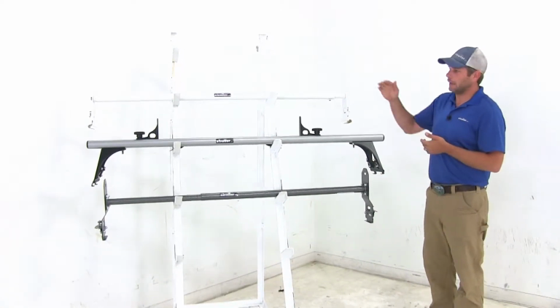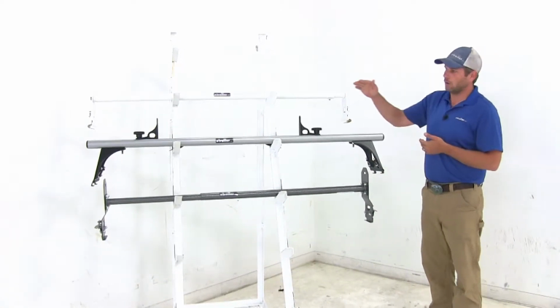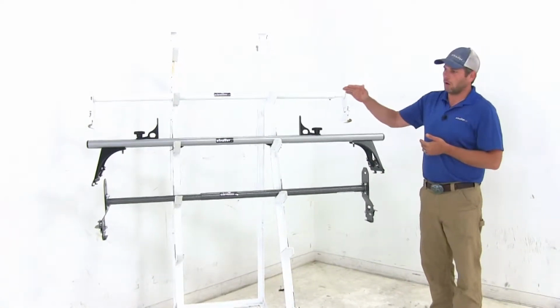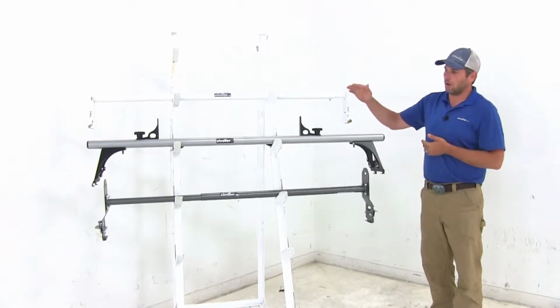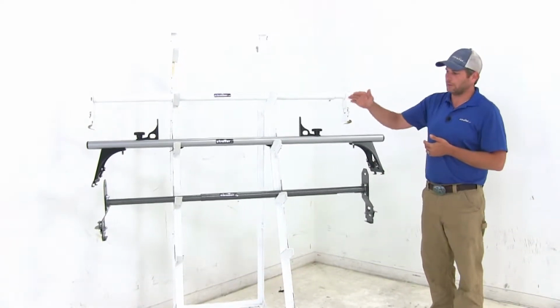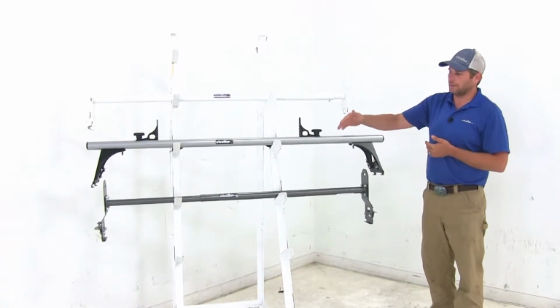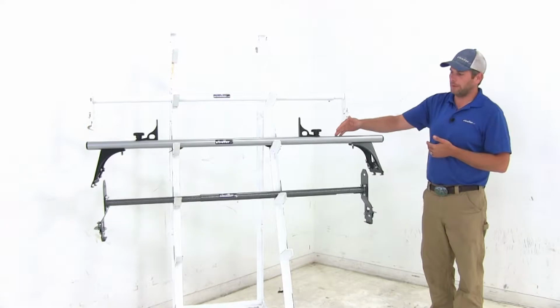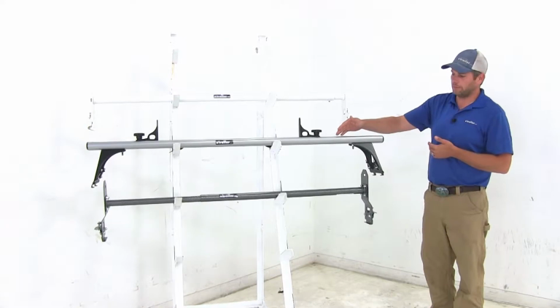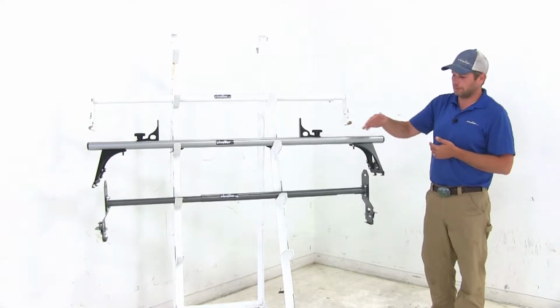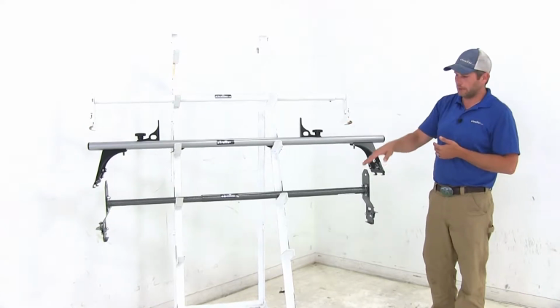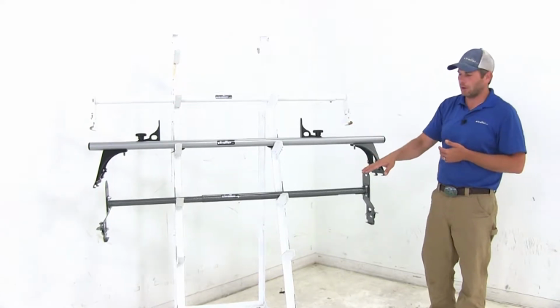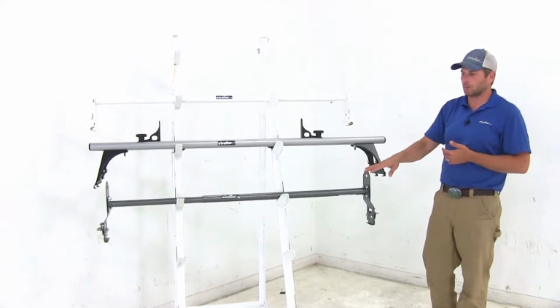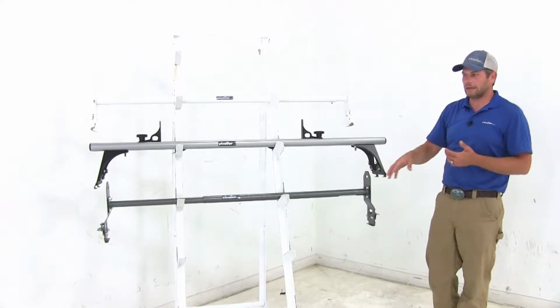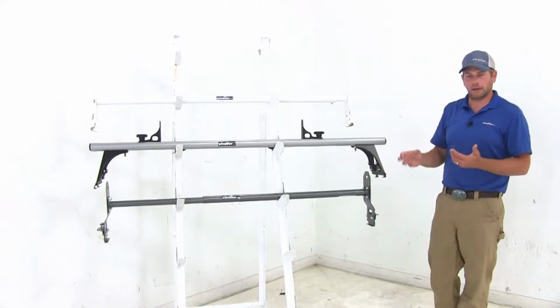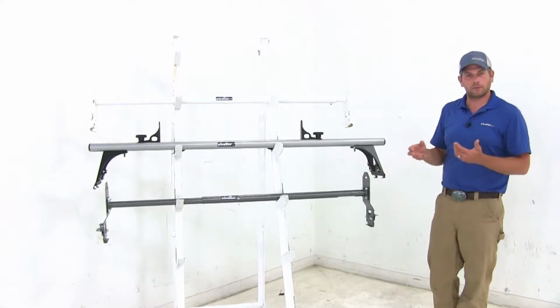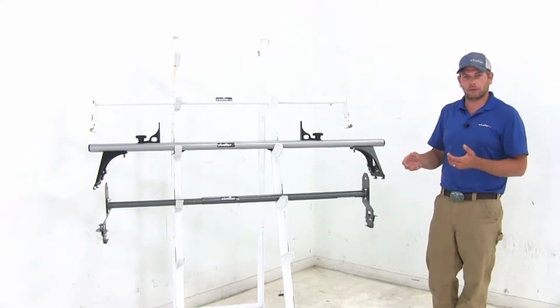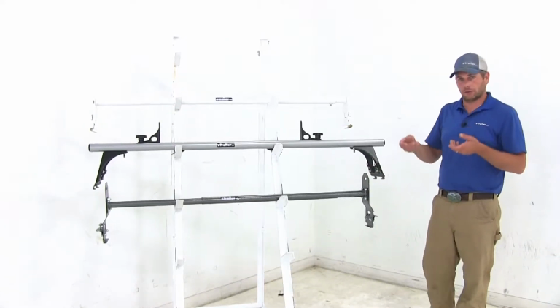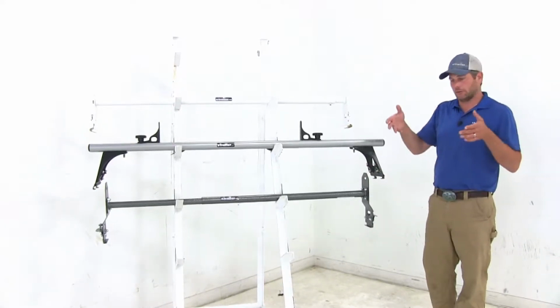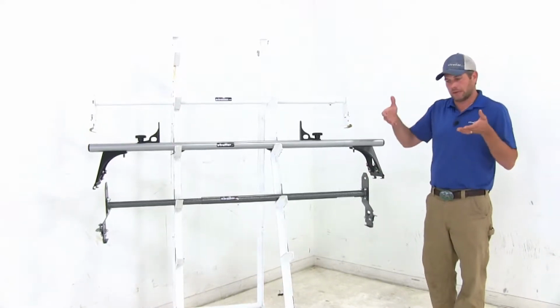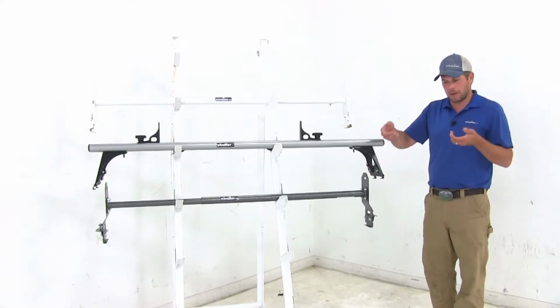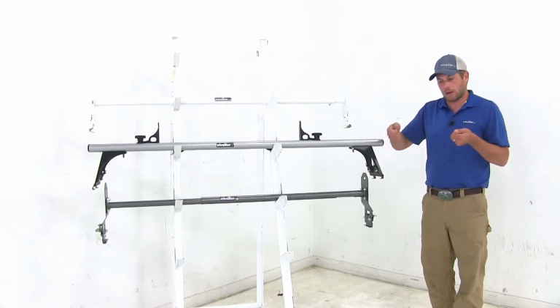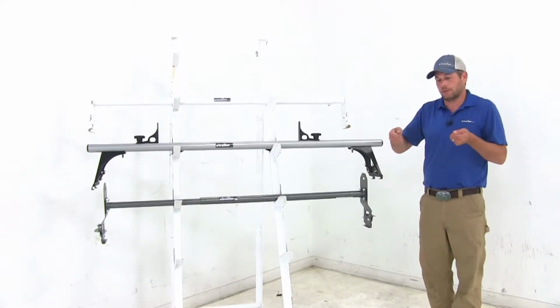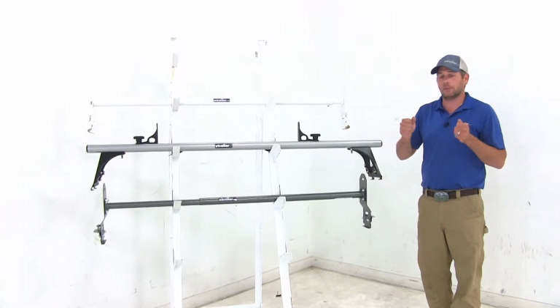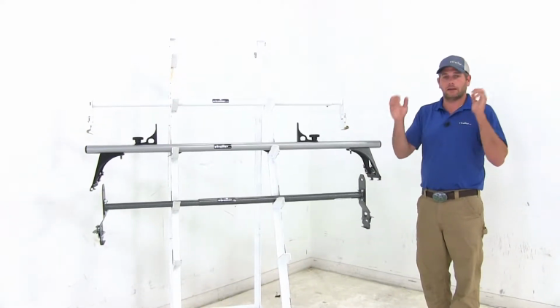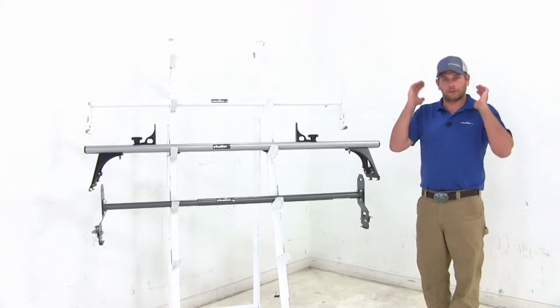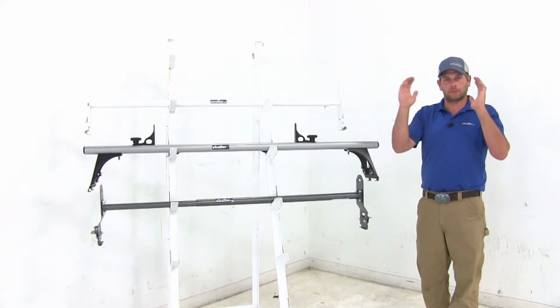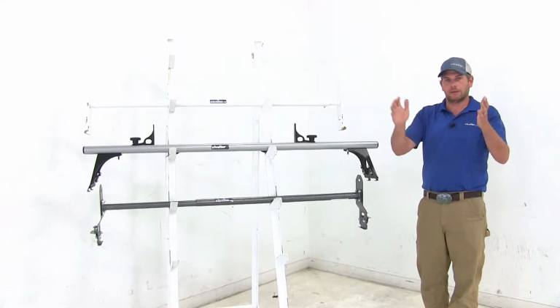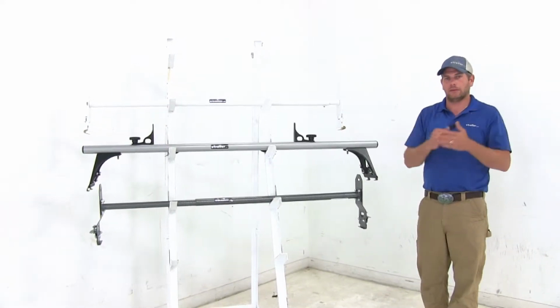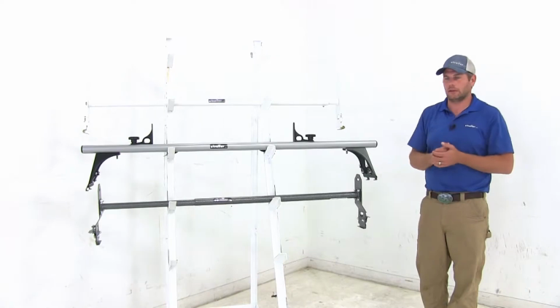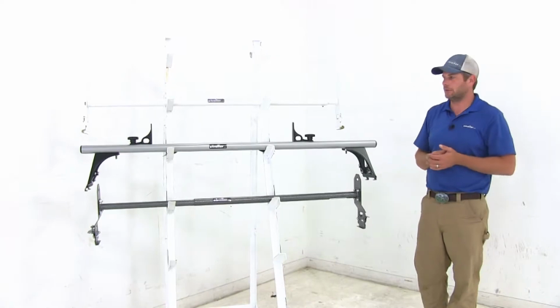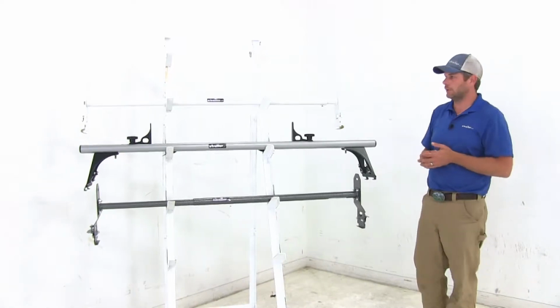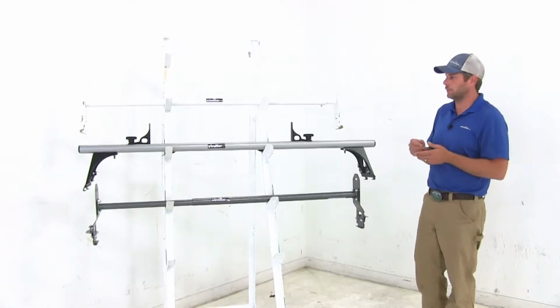Now all three that we have here today are rain gutter mounts. They're designed to mount right to the rain gutters that run down the sides of your Express.